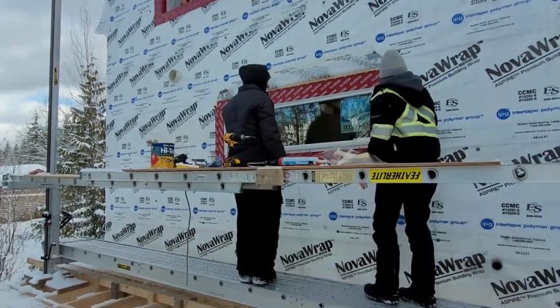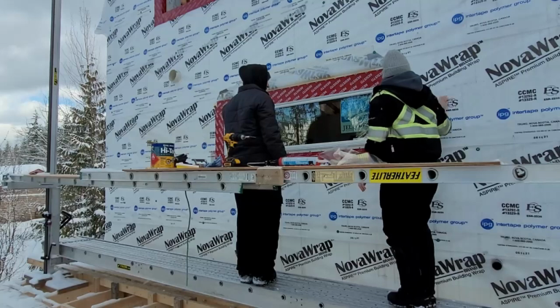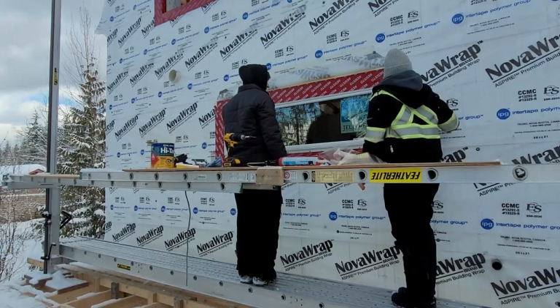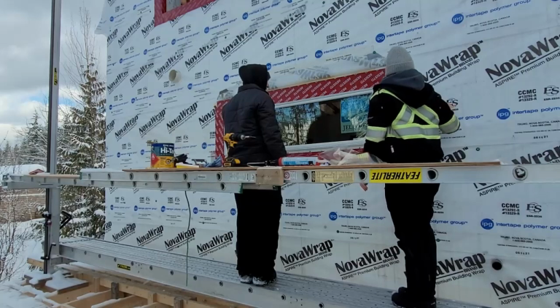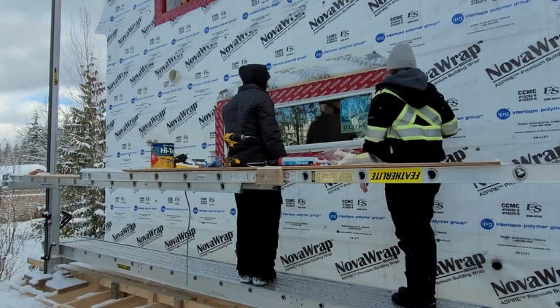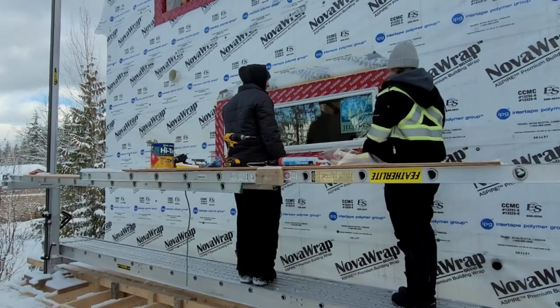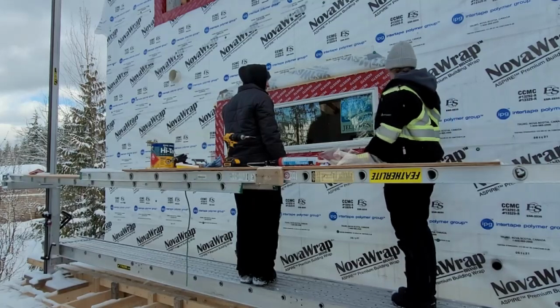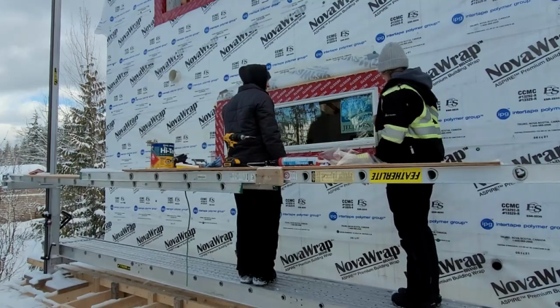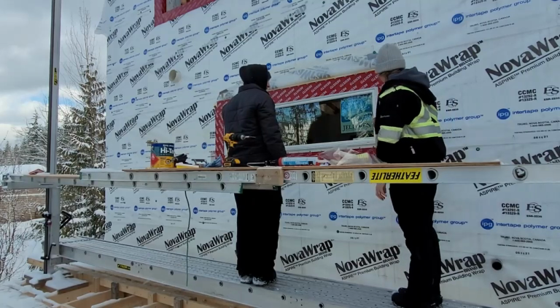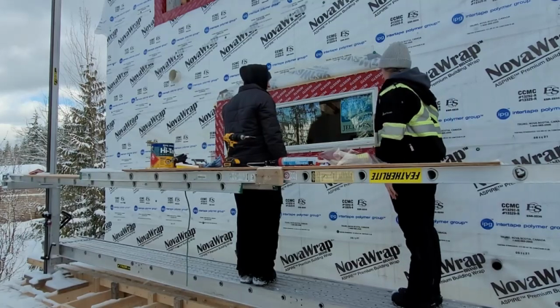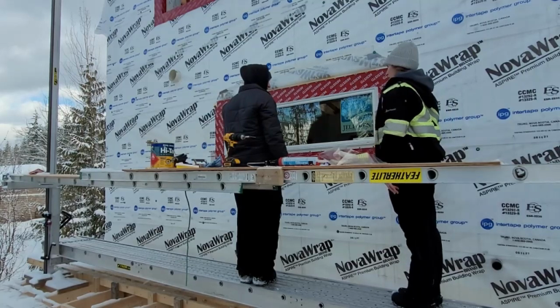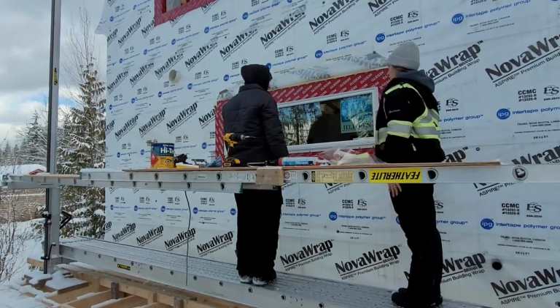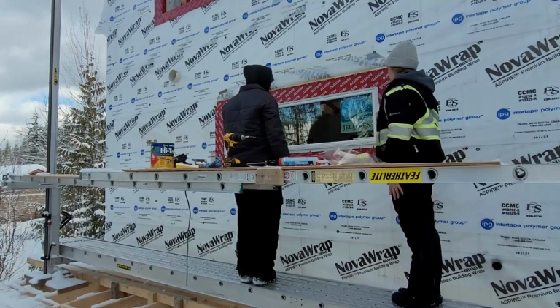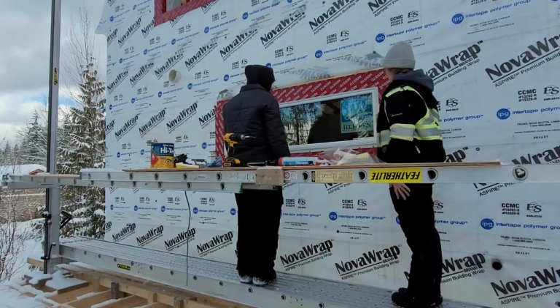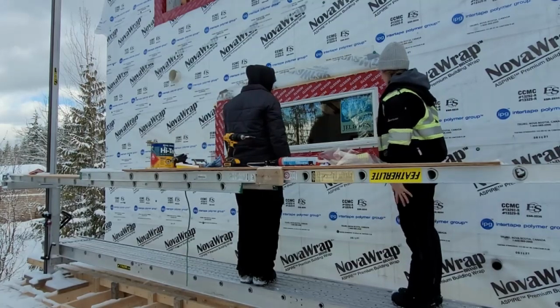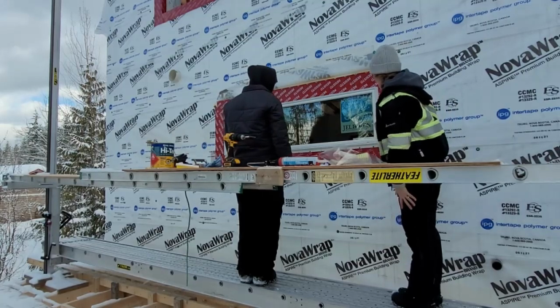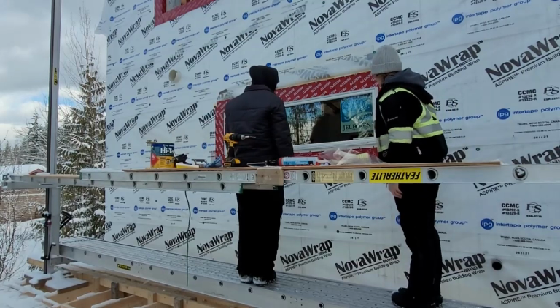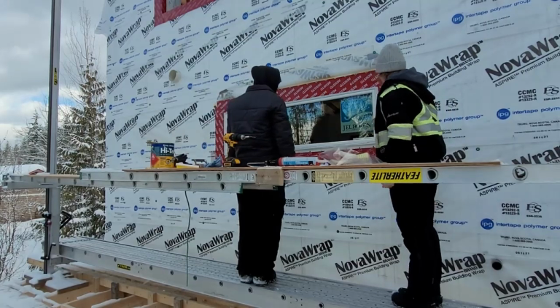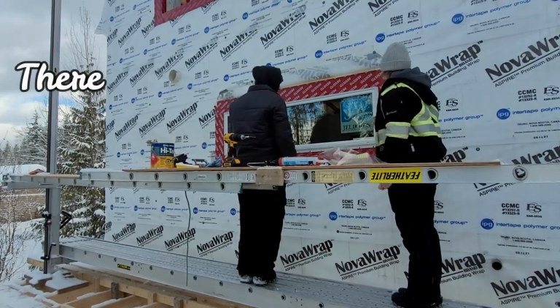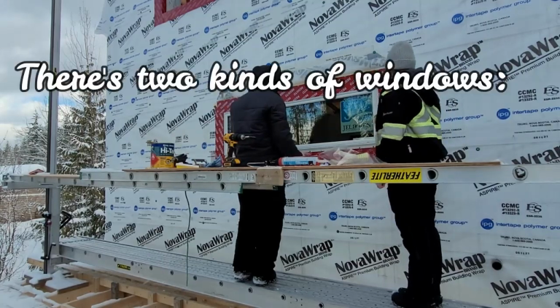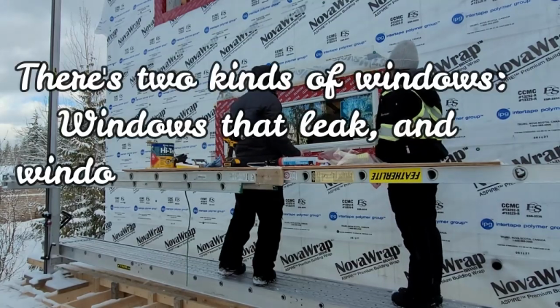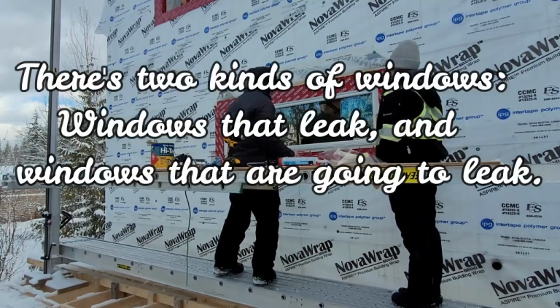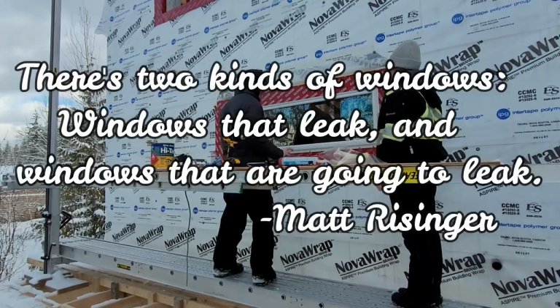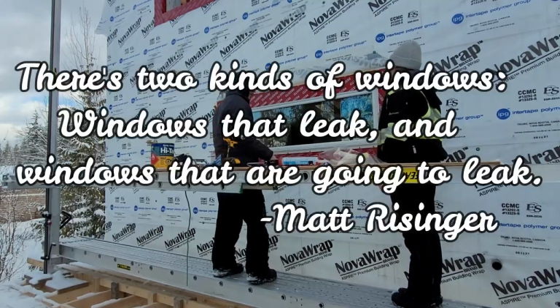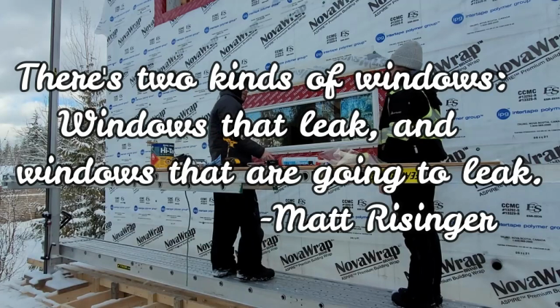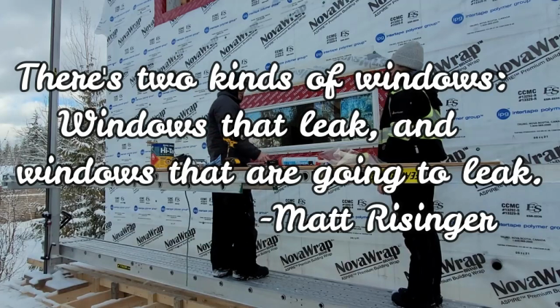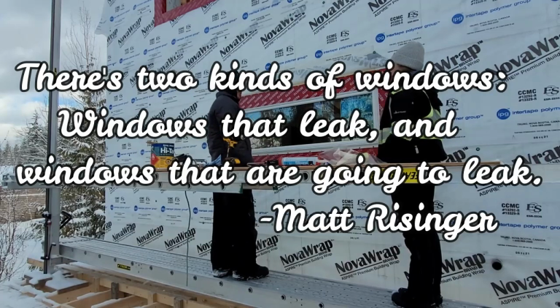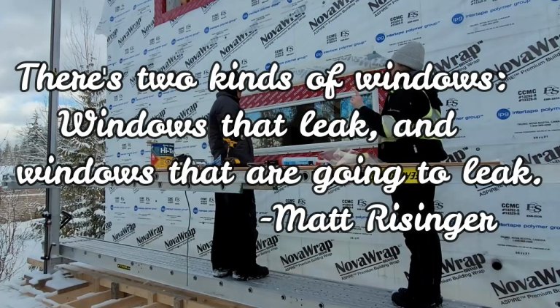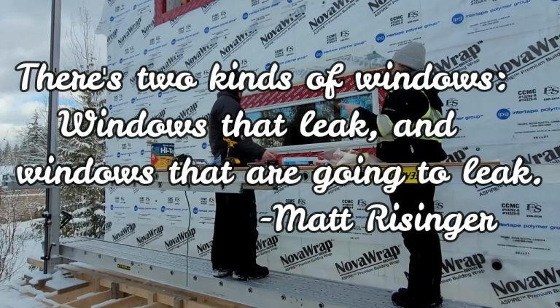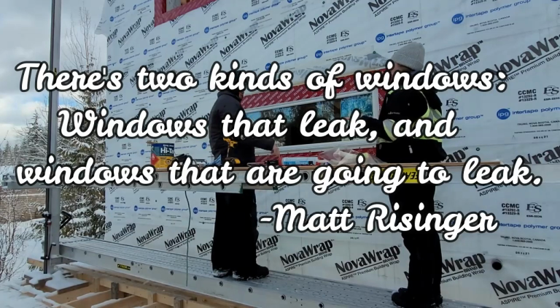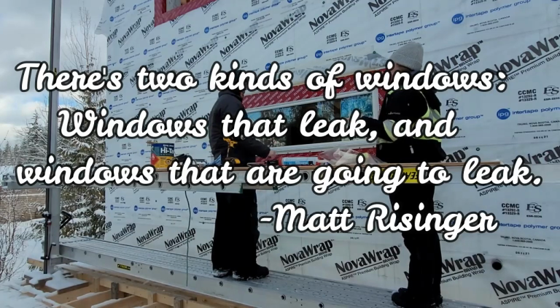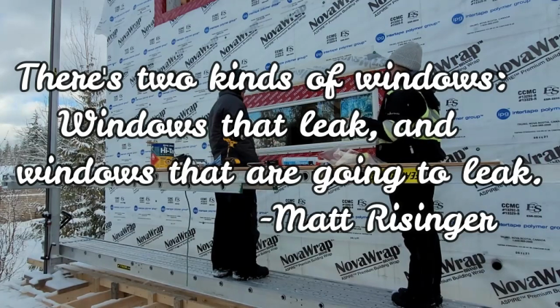I'm pretty confident in our windows. There are two kinds of windows: windows that leak and windows that are going to leak.